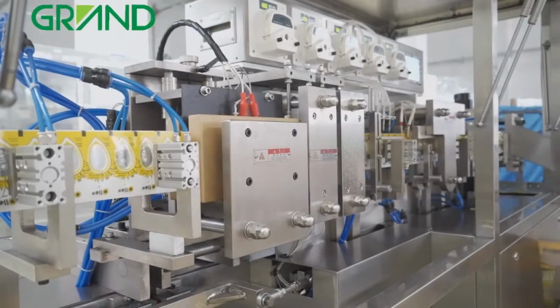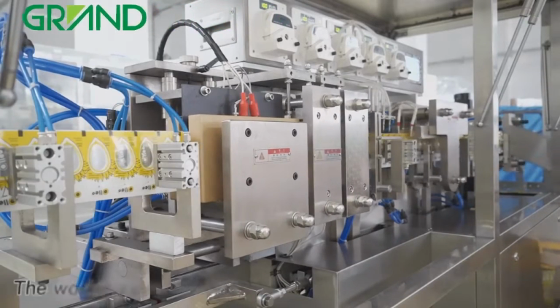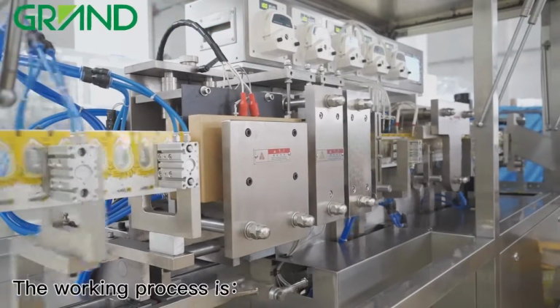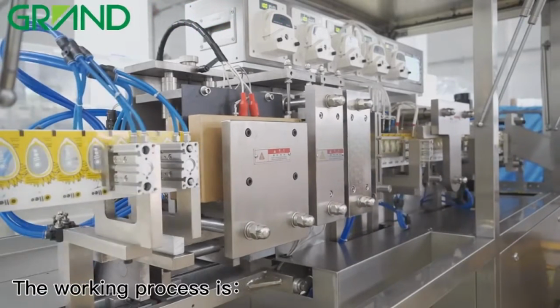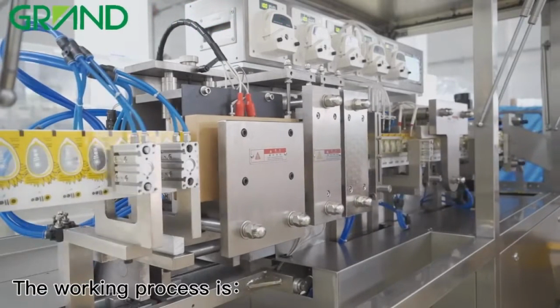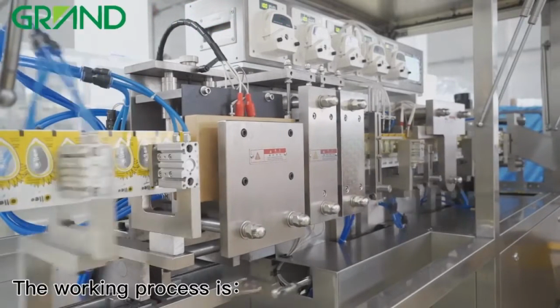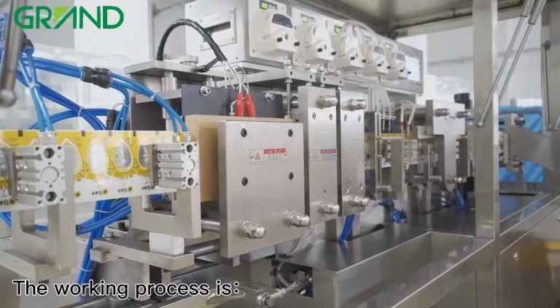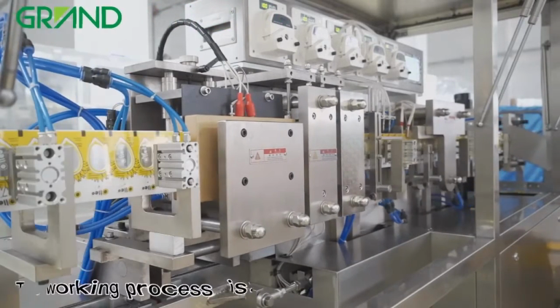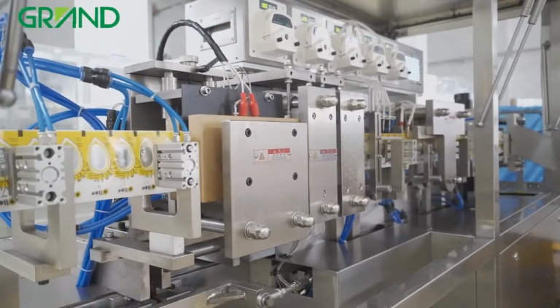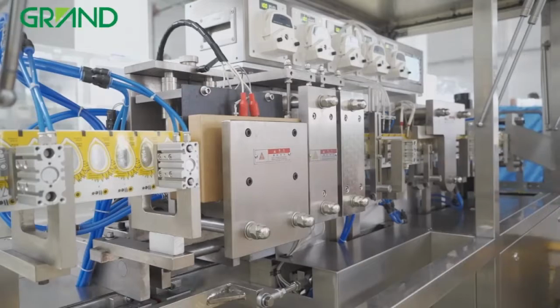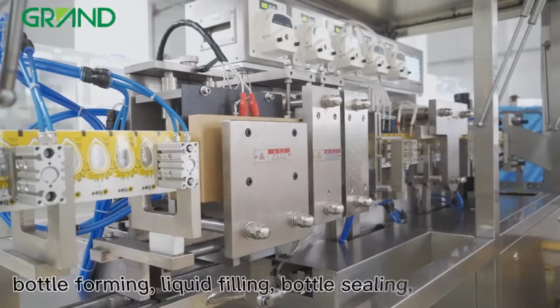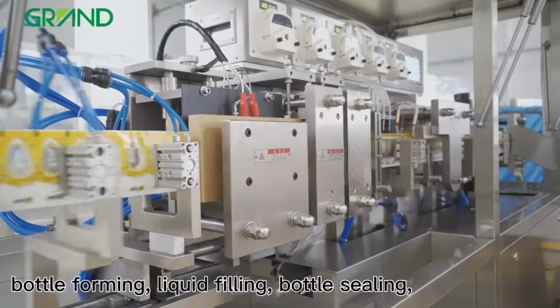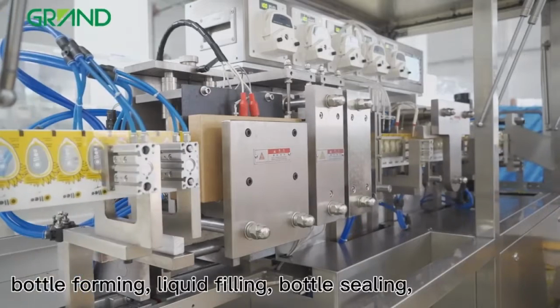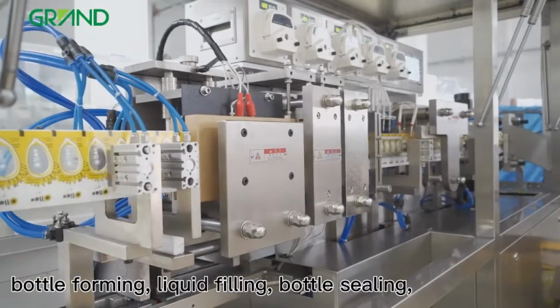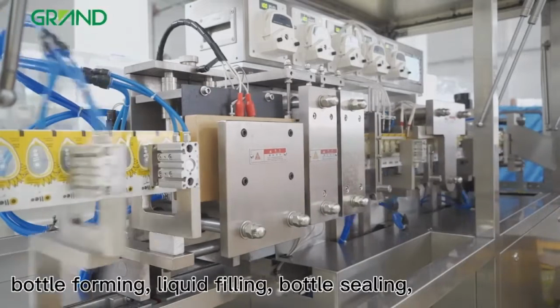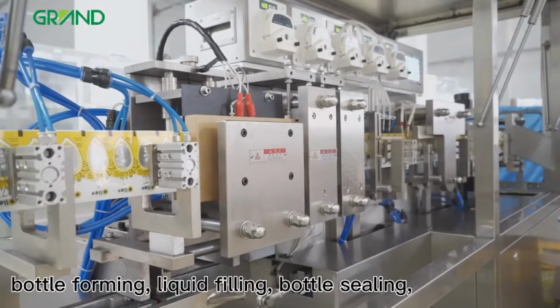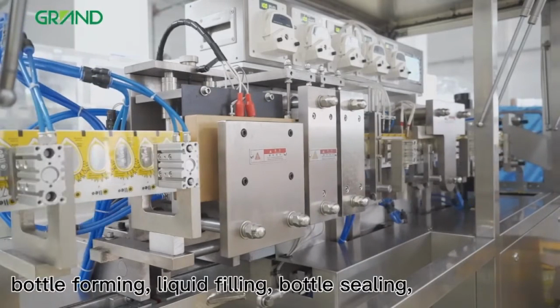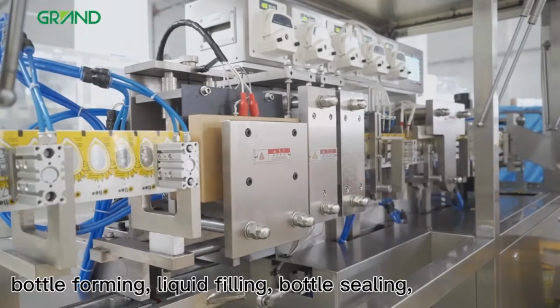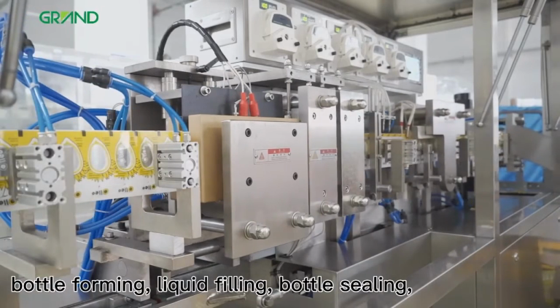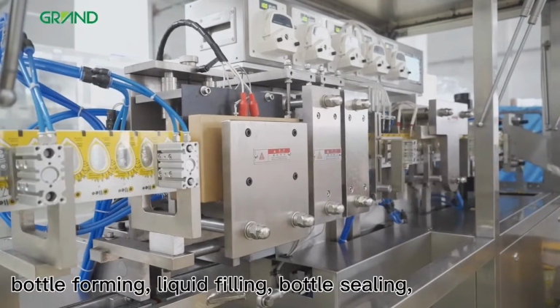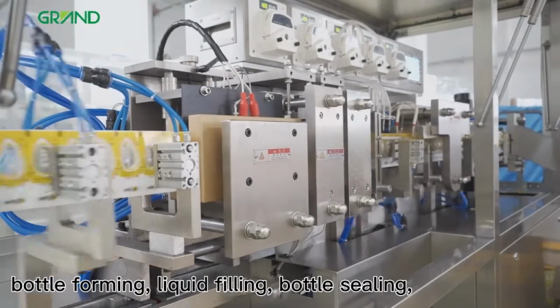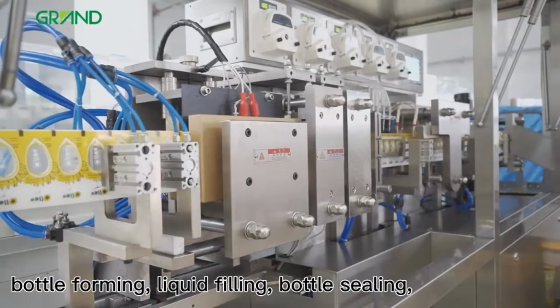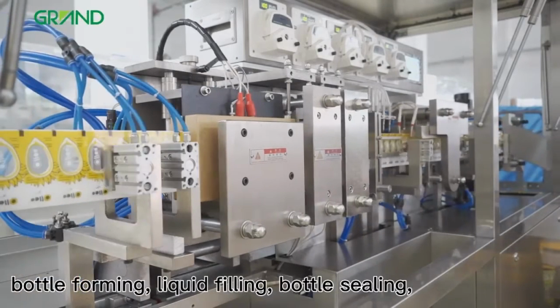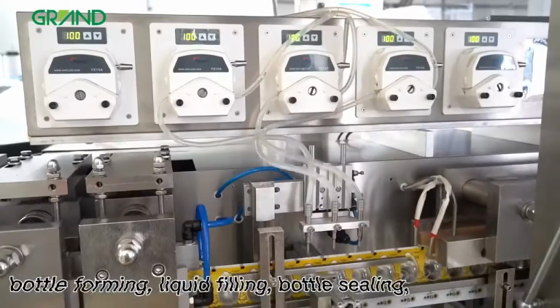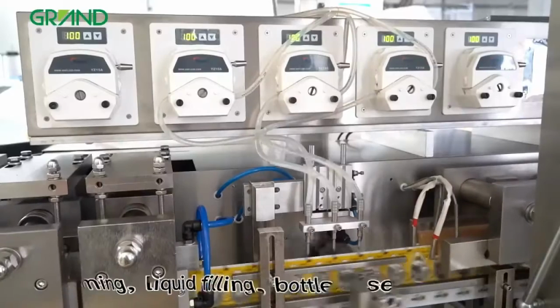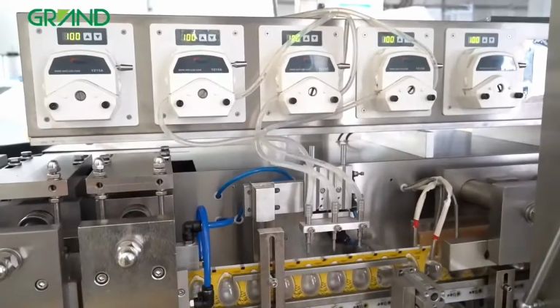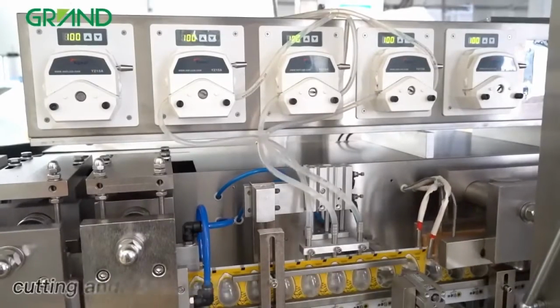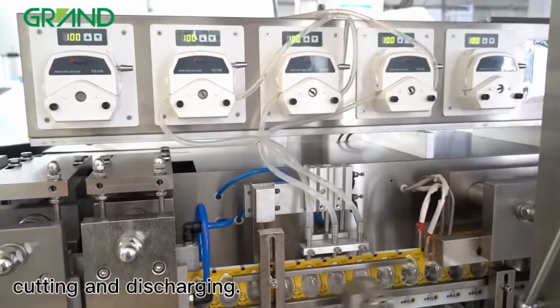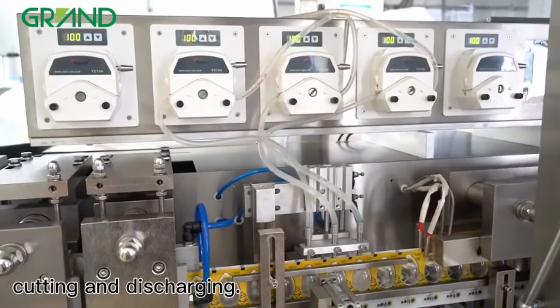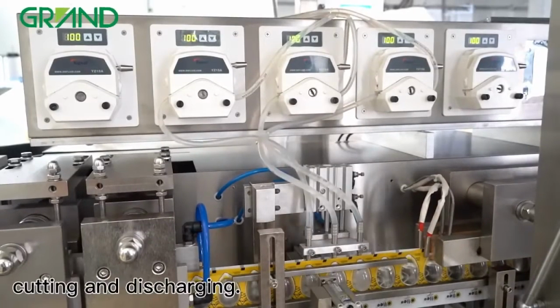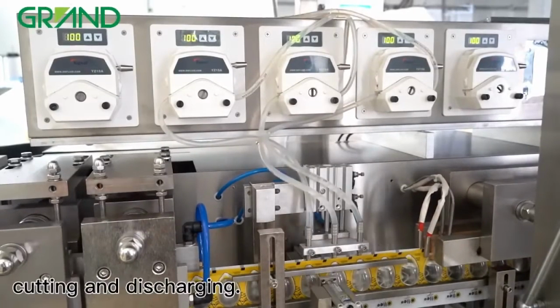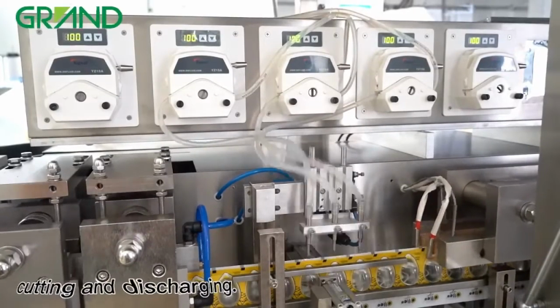The working process is bottle forming, liquid filling, bottle sealing, cutting and discharging.